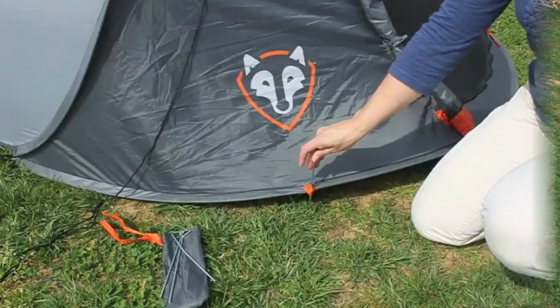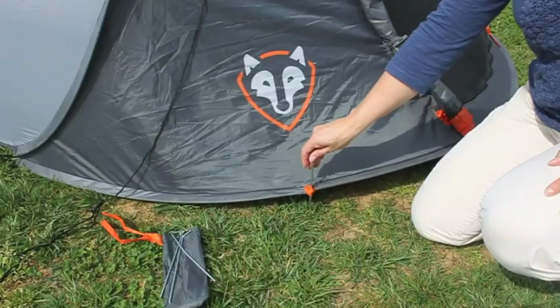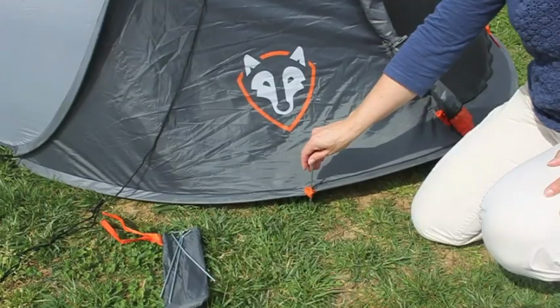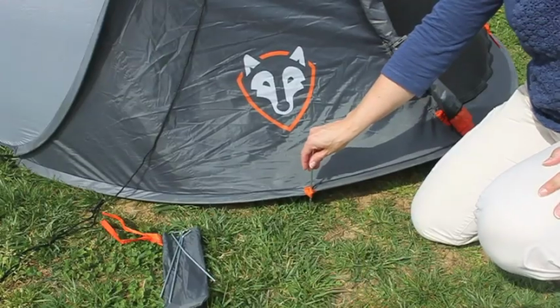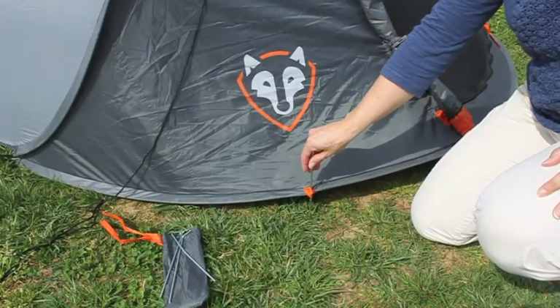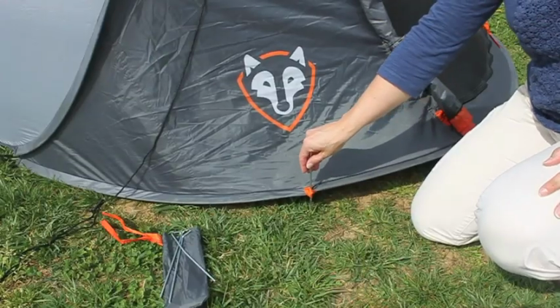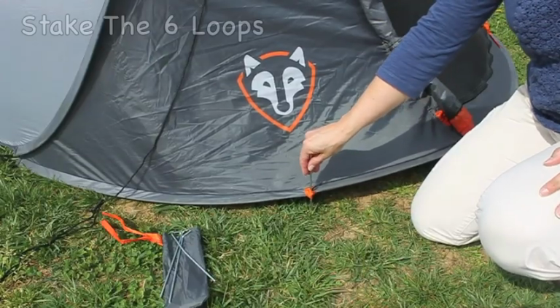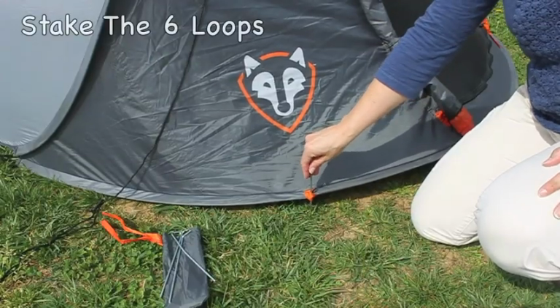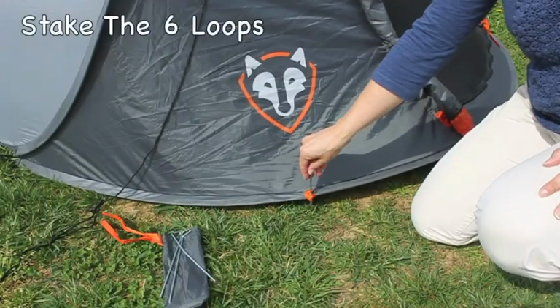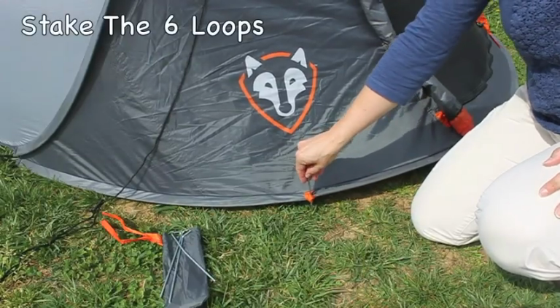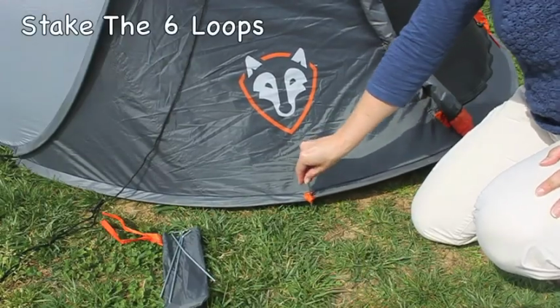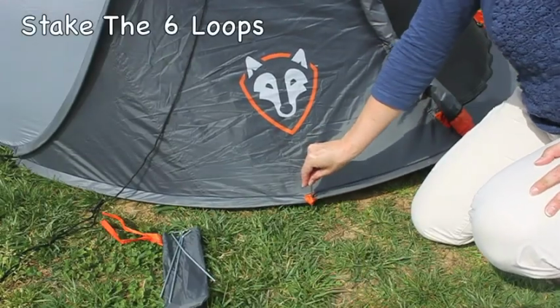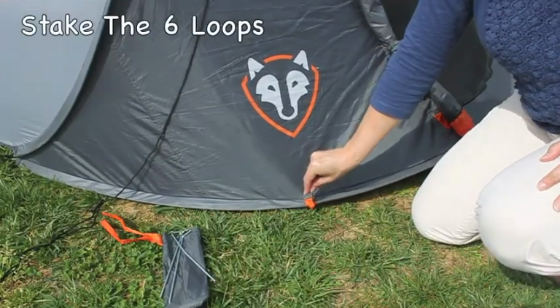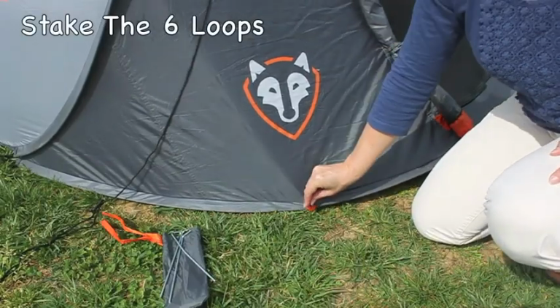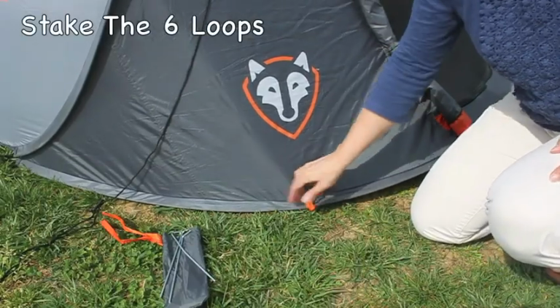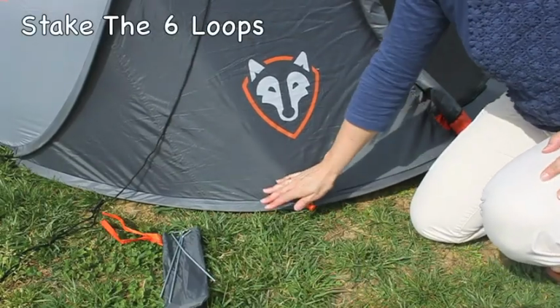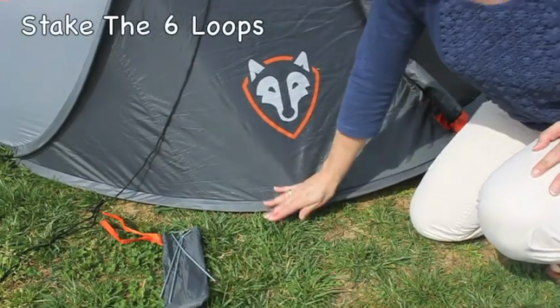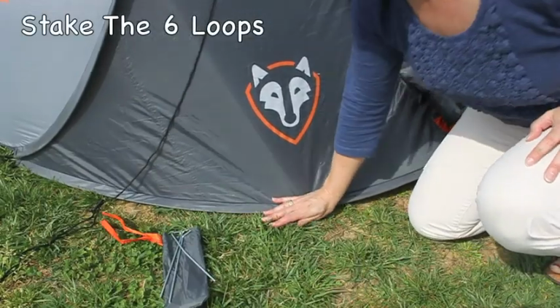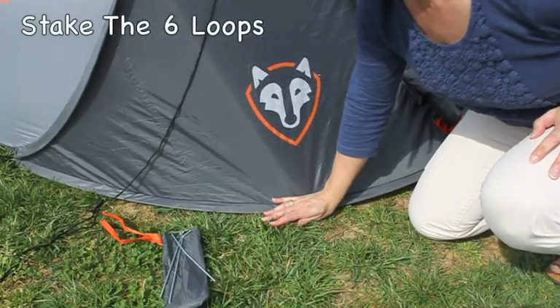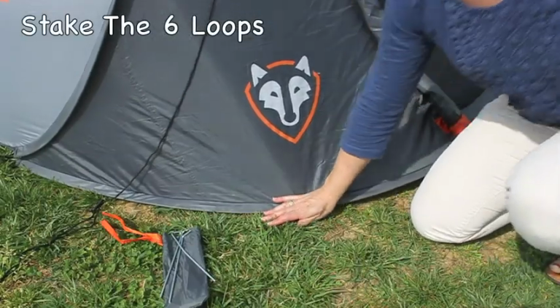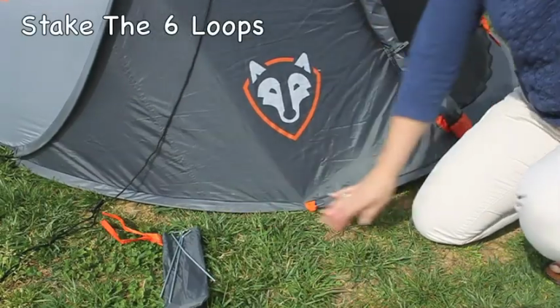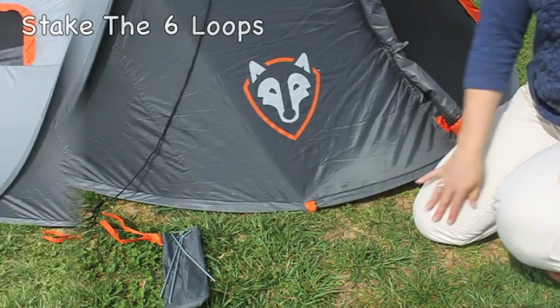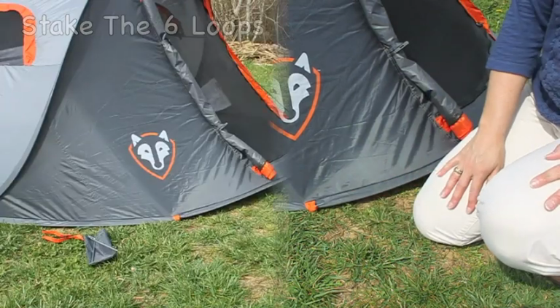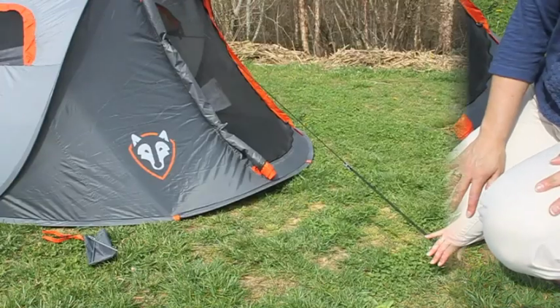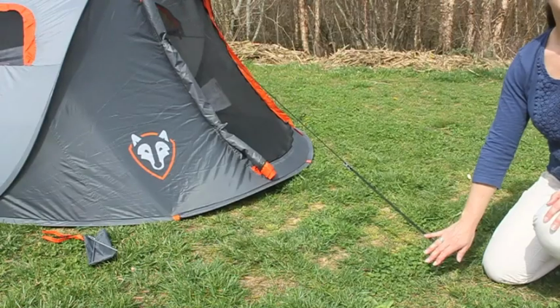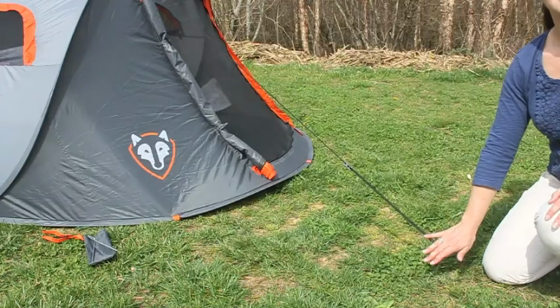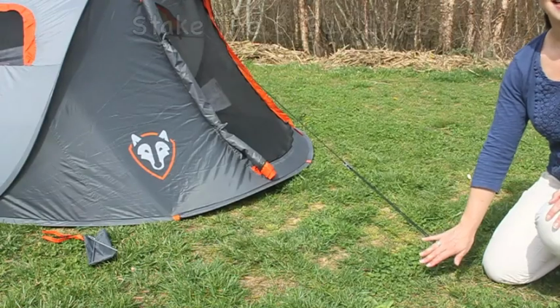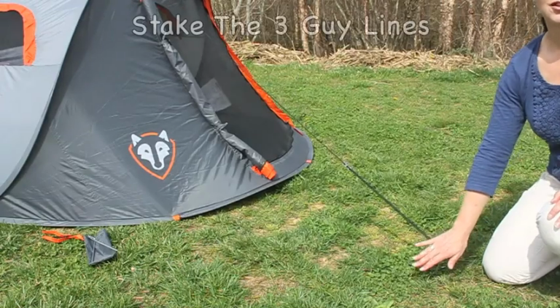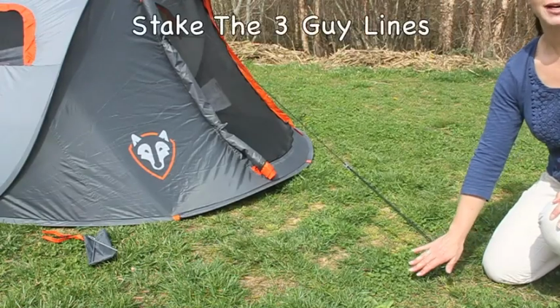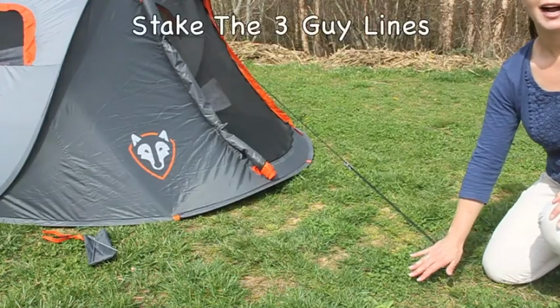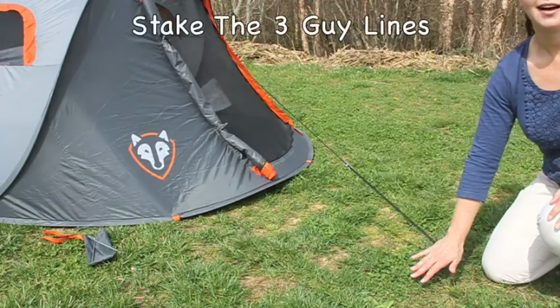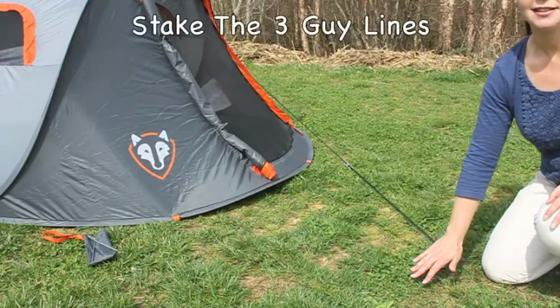Once the tent is up, stake the six loops. Then stake the three guy lines.